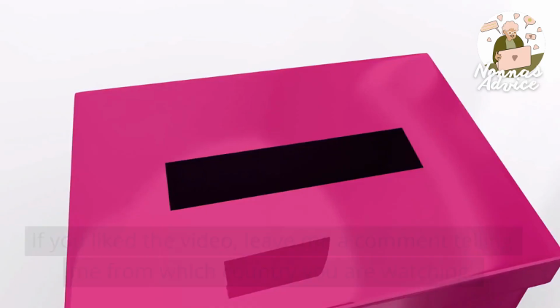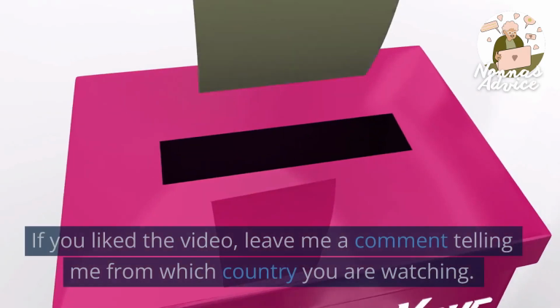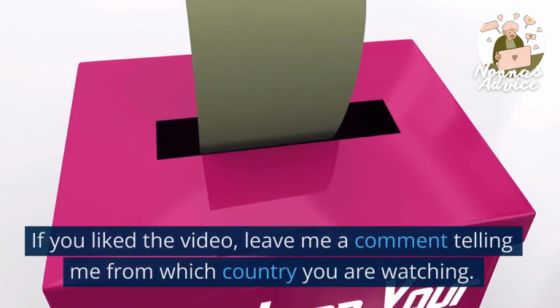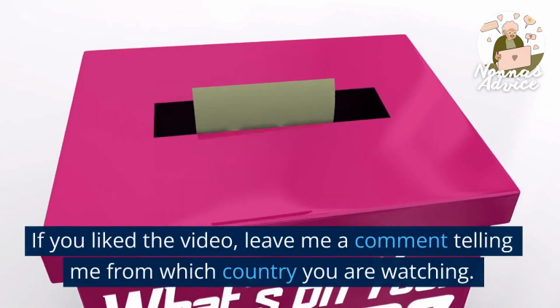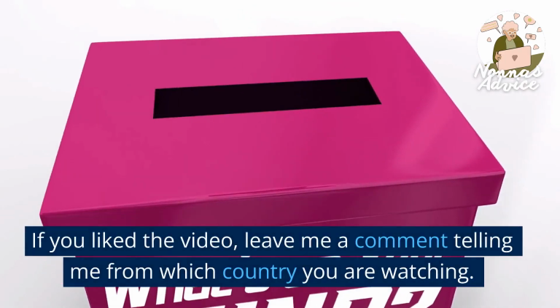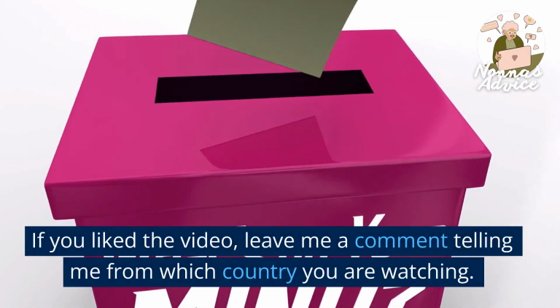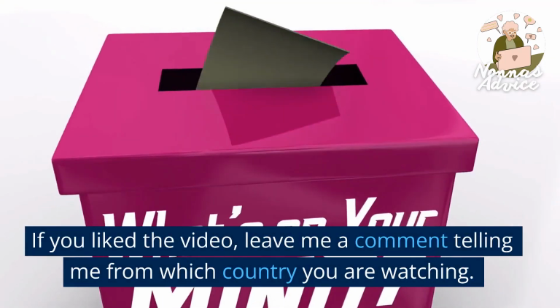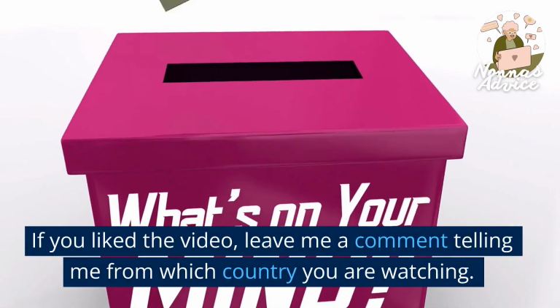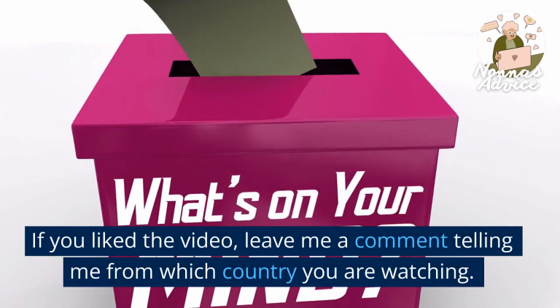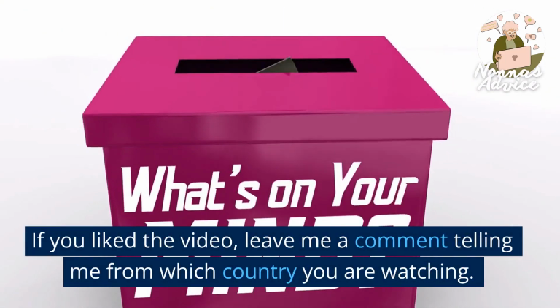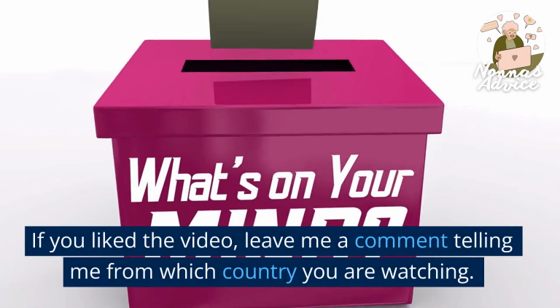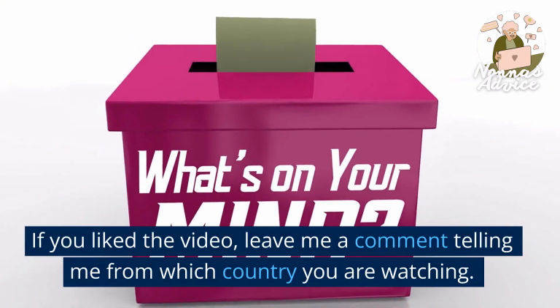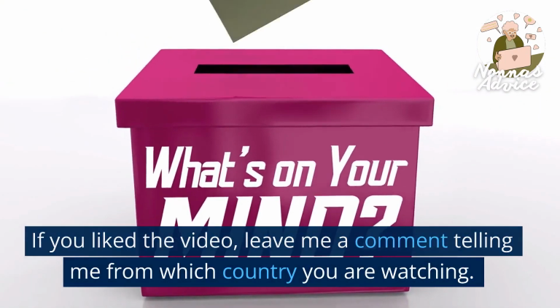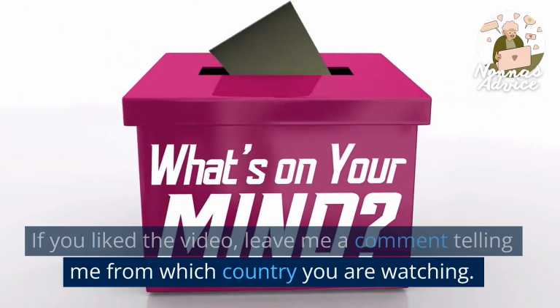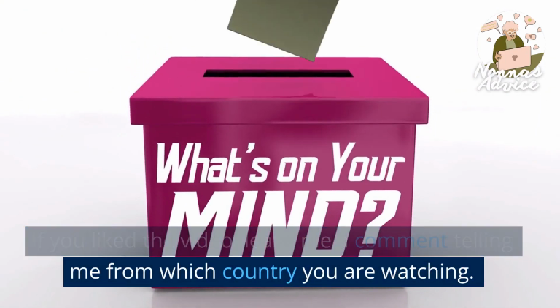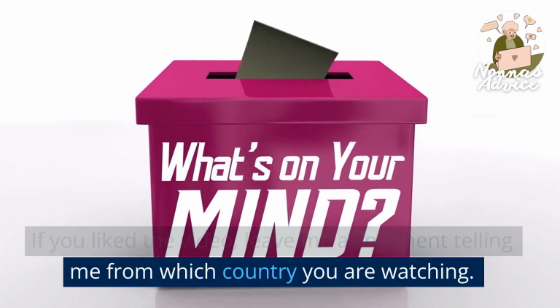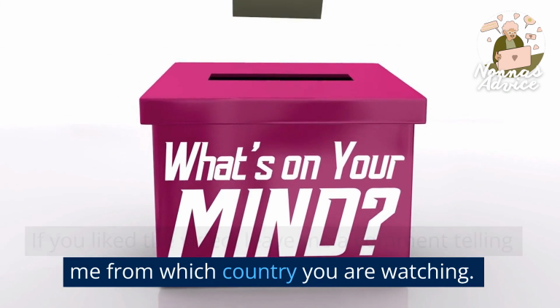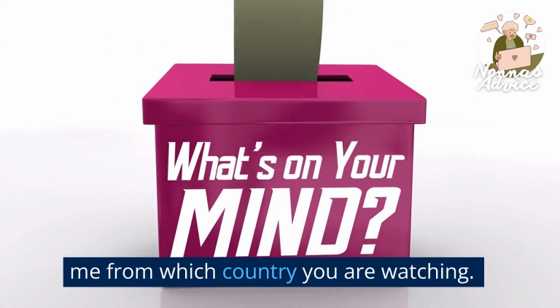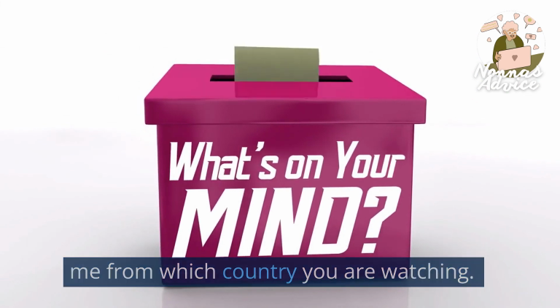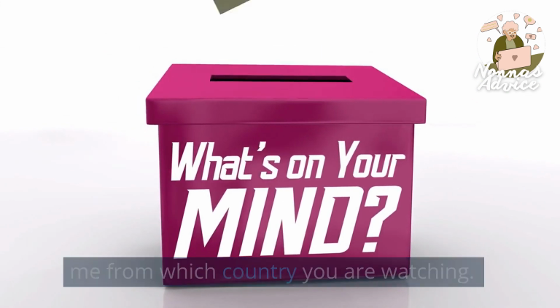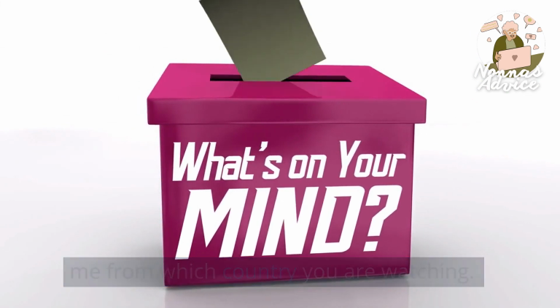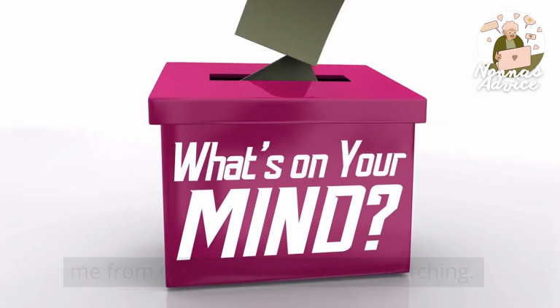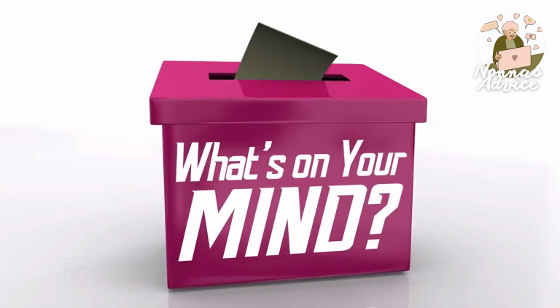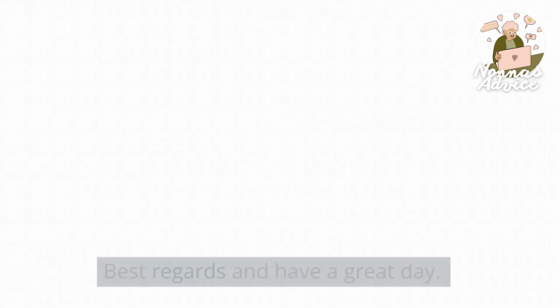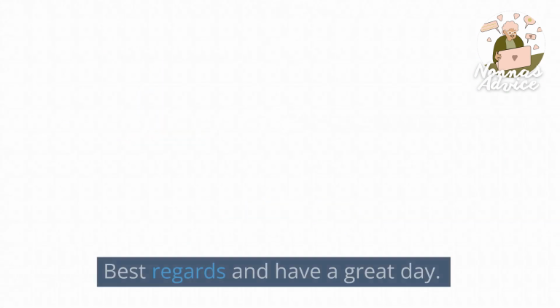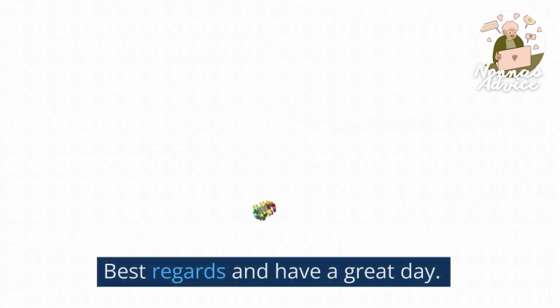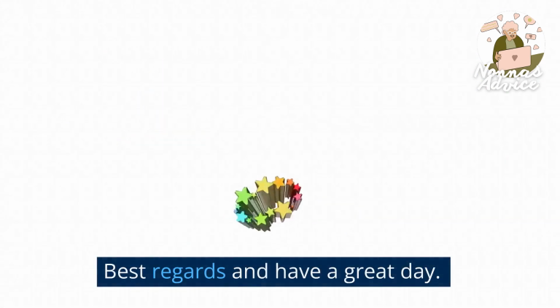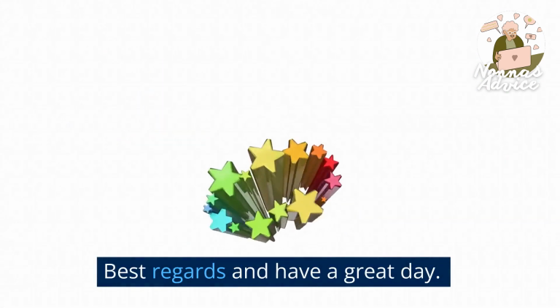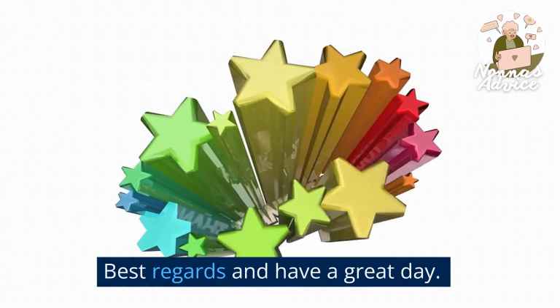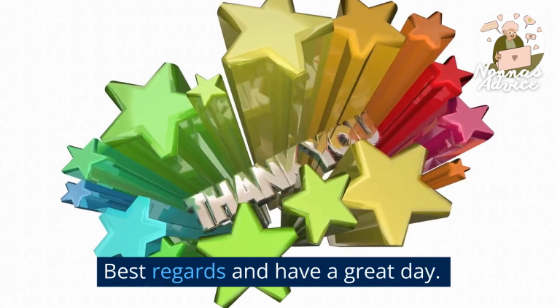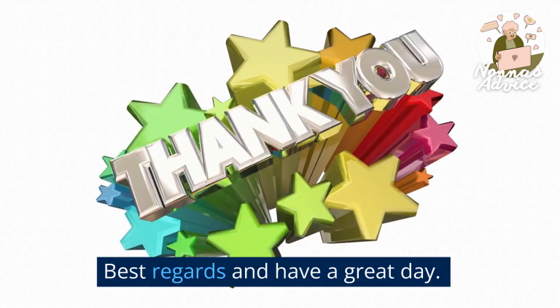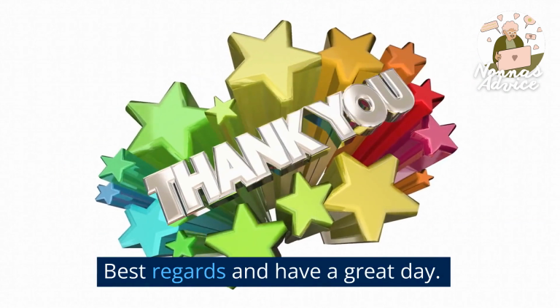If you liked the video, leave me a comment telling me from which country you are watching. Best regards and have a great day!